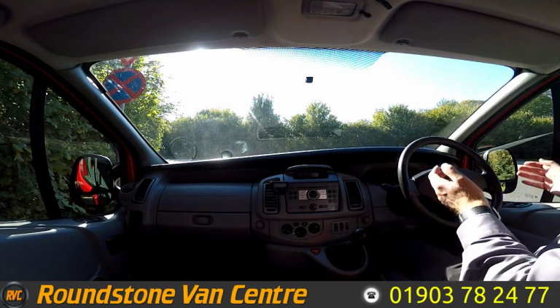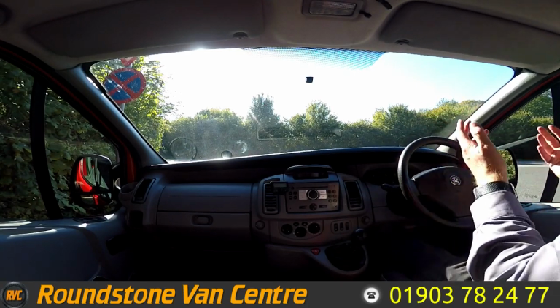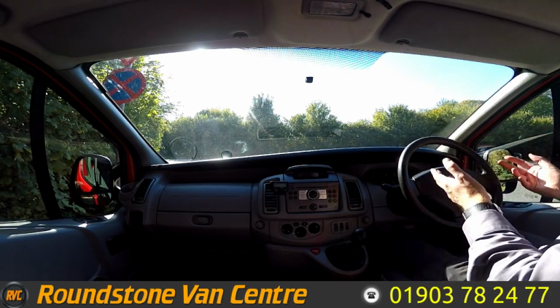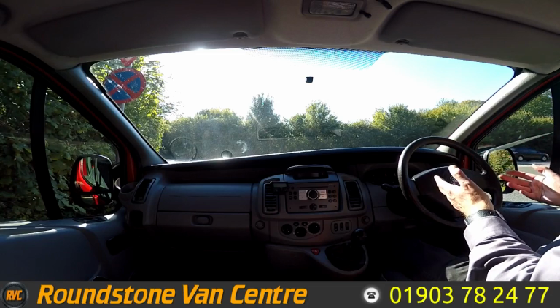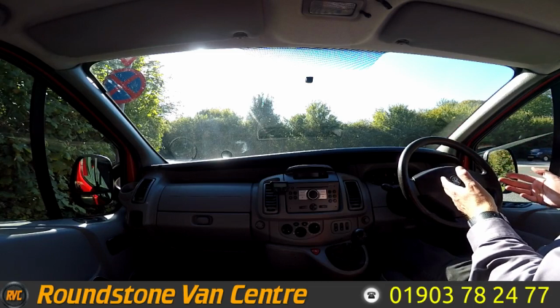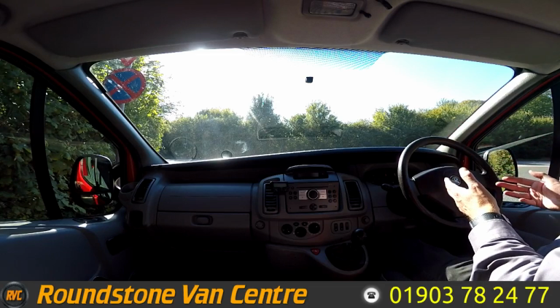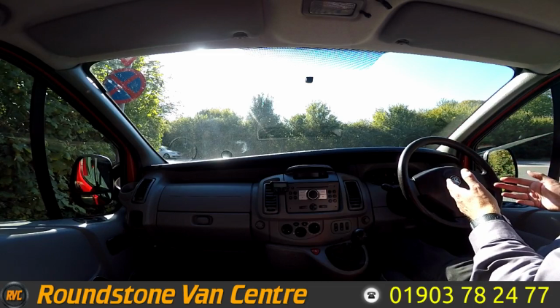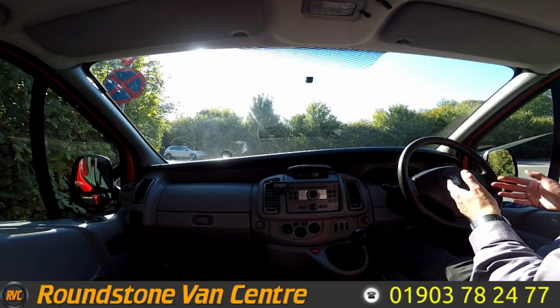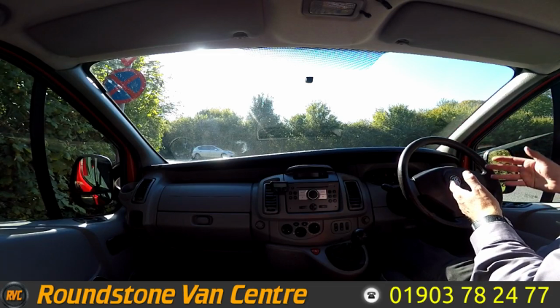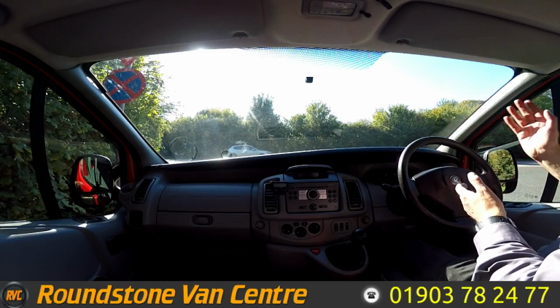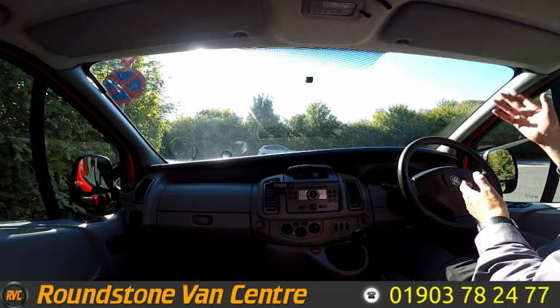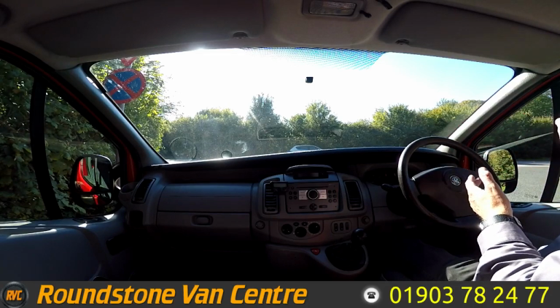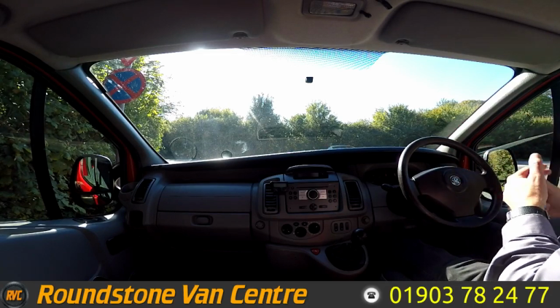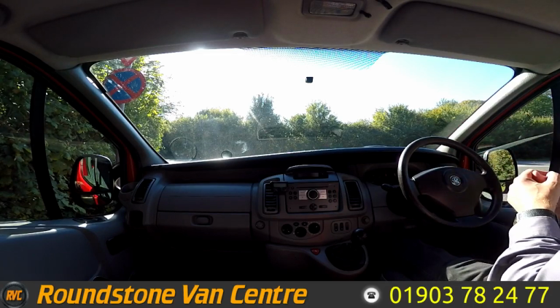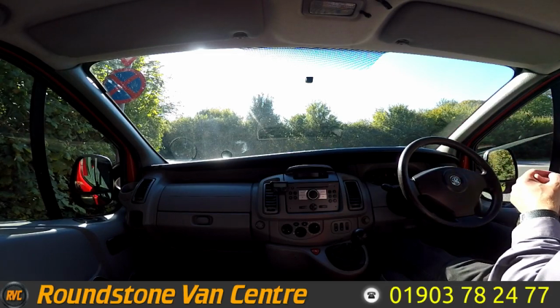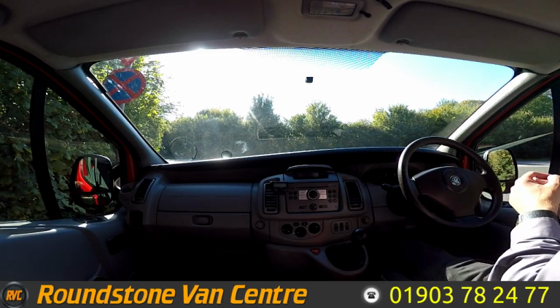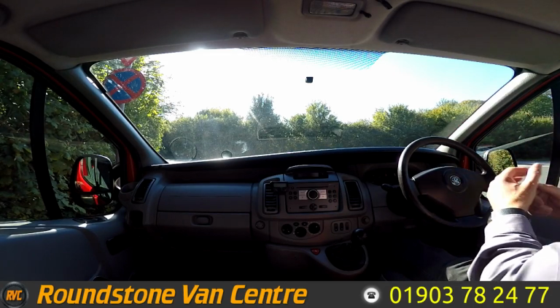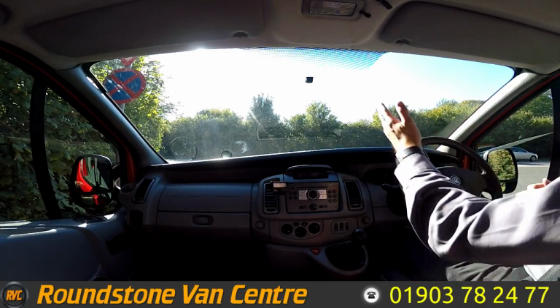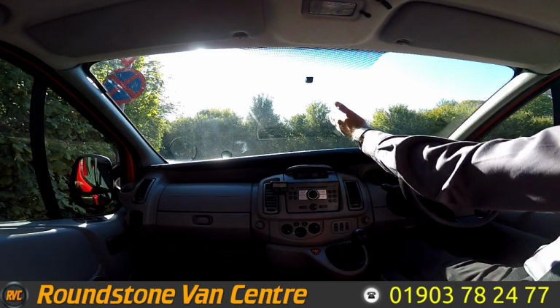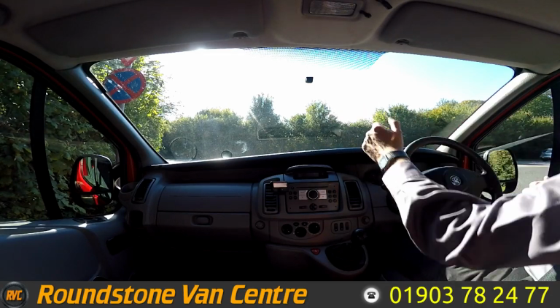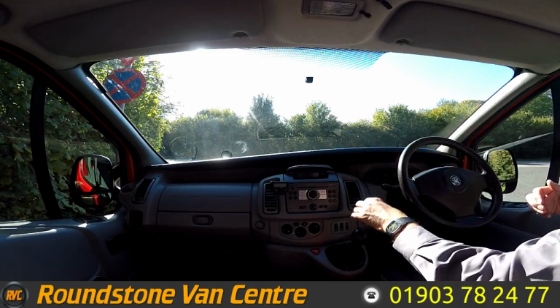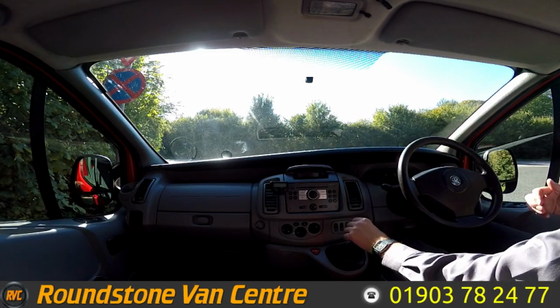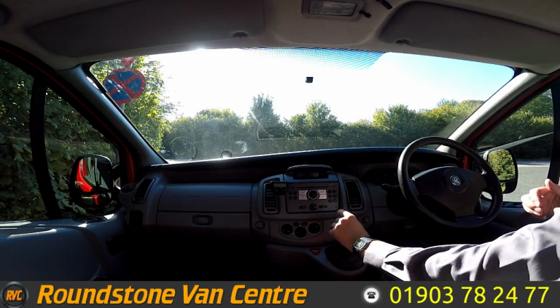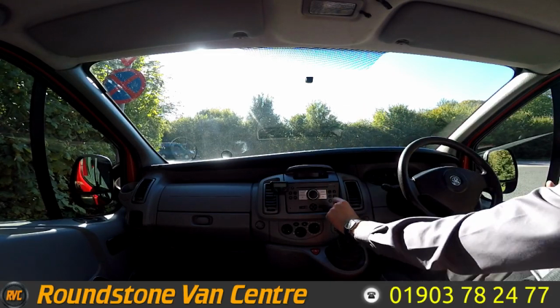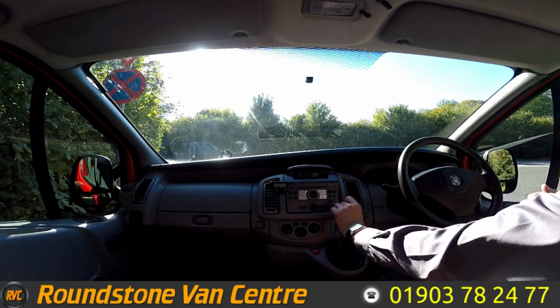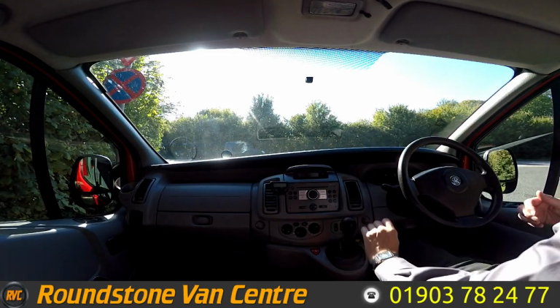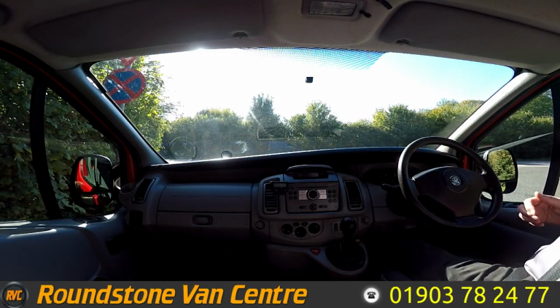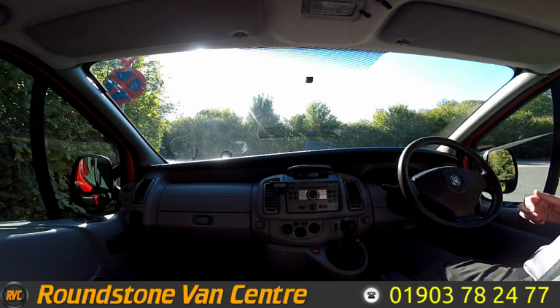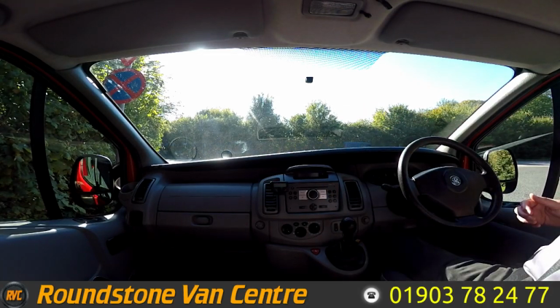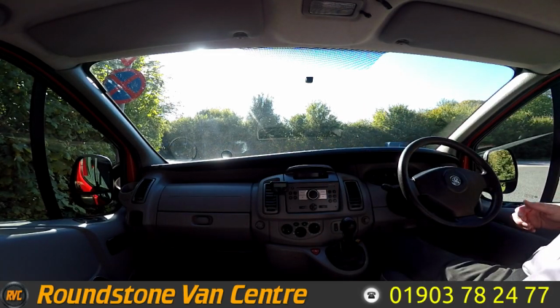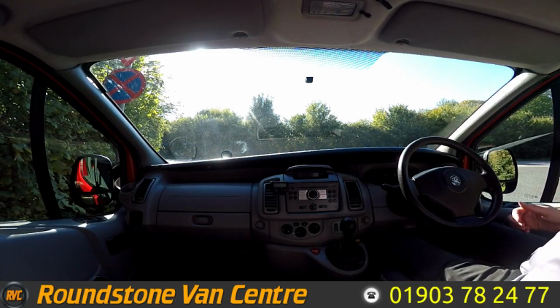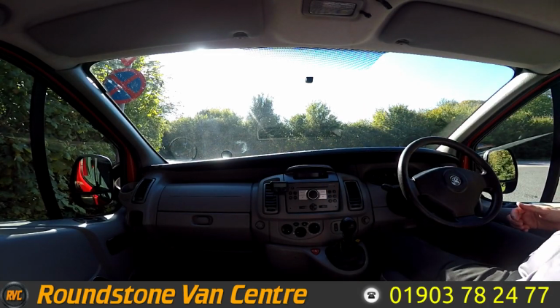There we go — as you can see it starts up straight away with no dashboard lights on and there are no unusual noises coming from the engine.